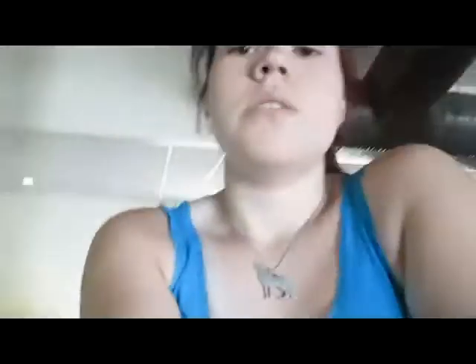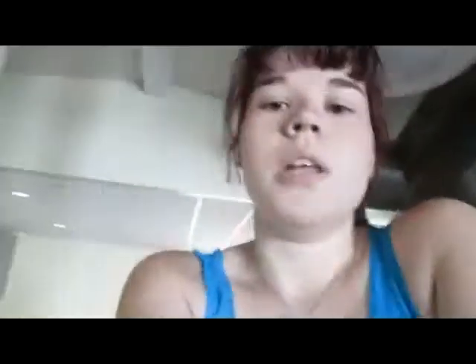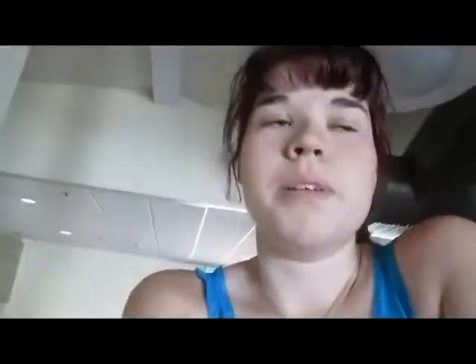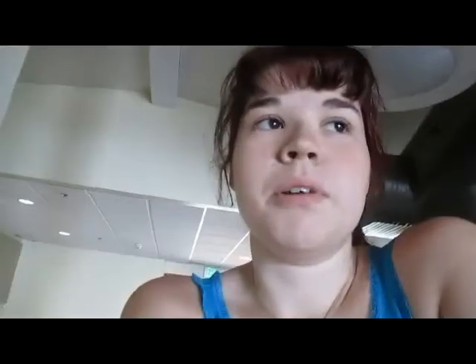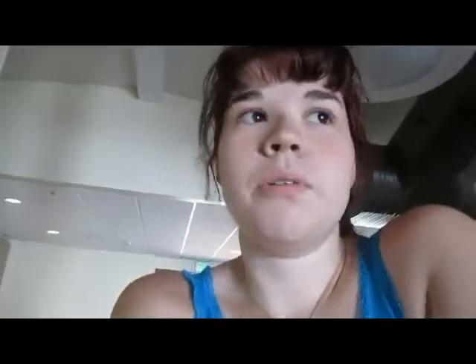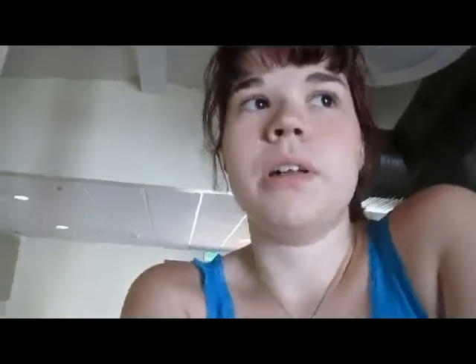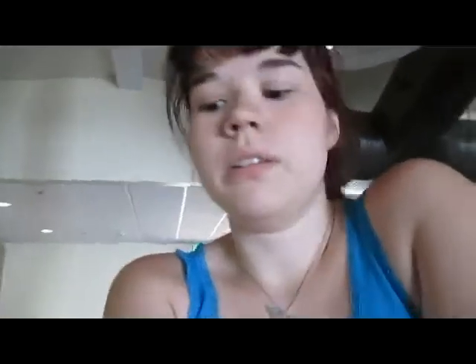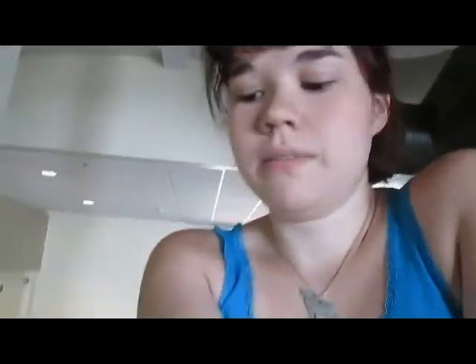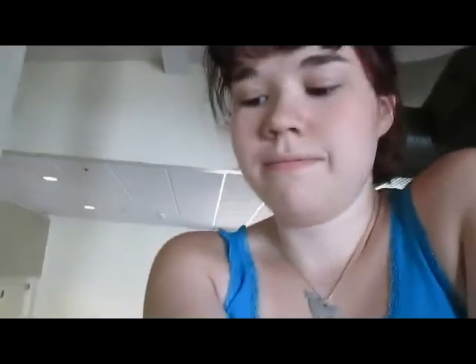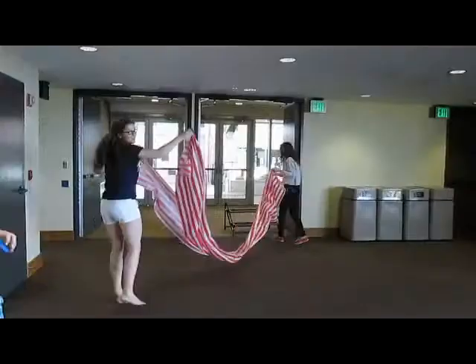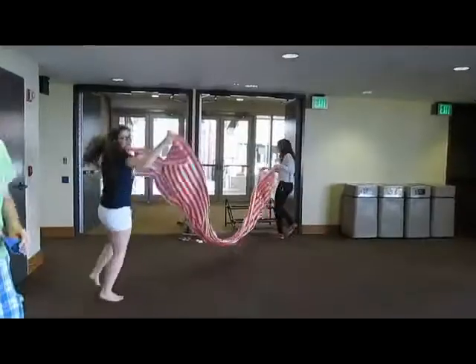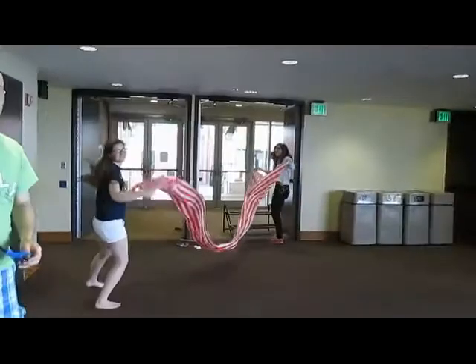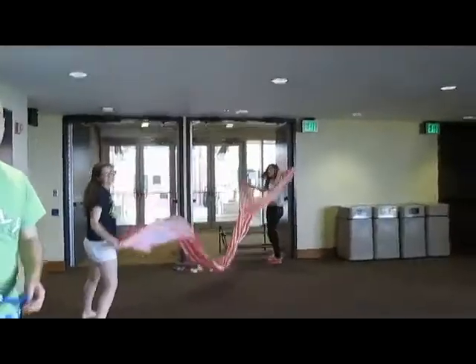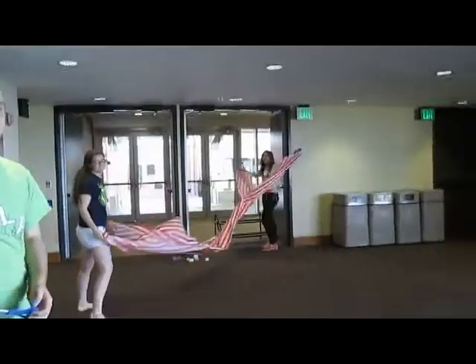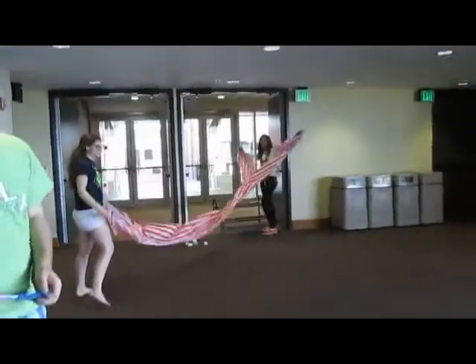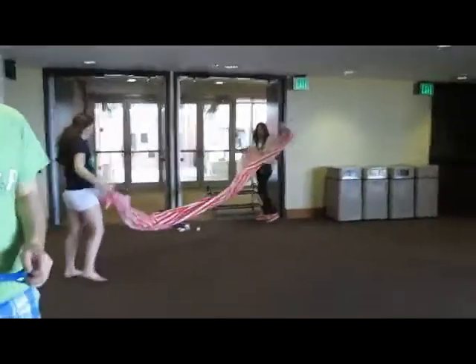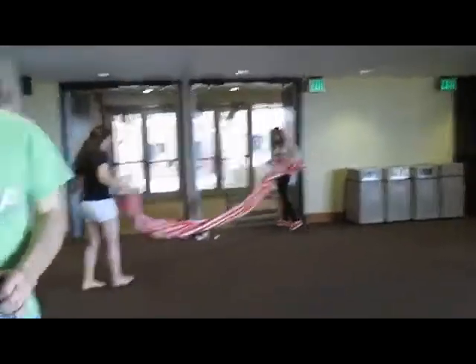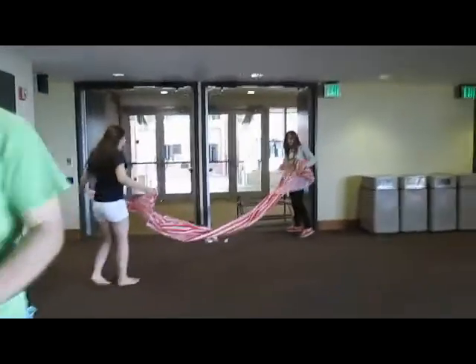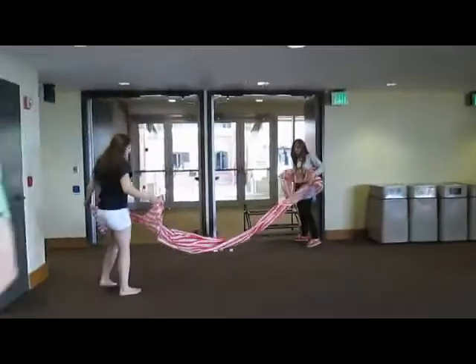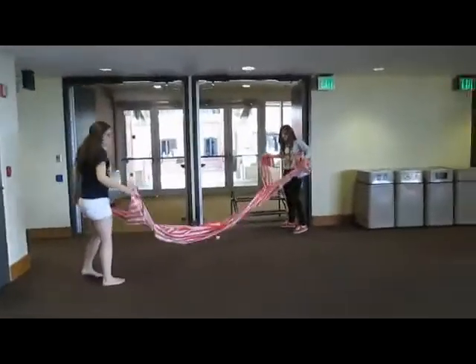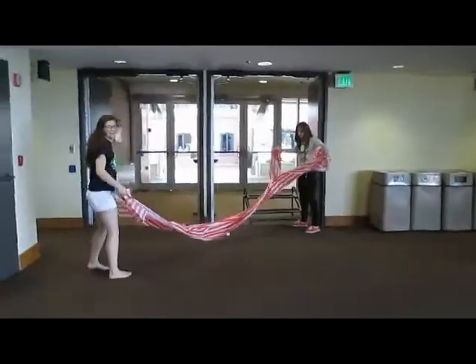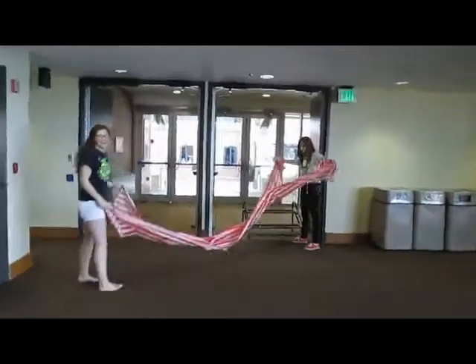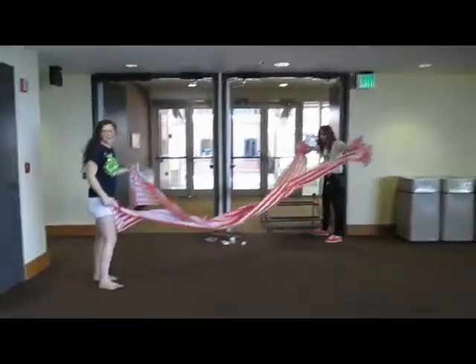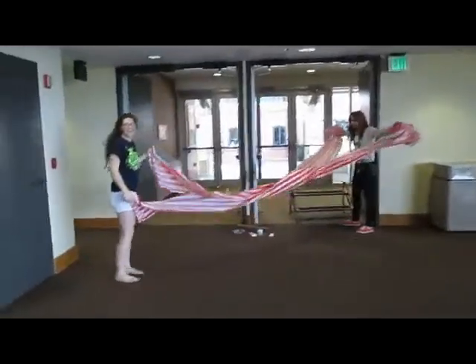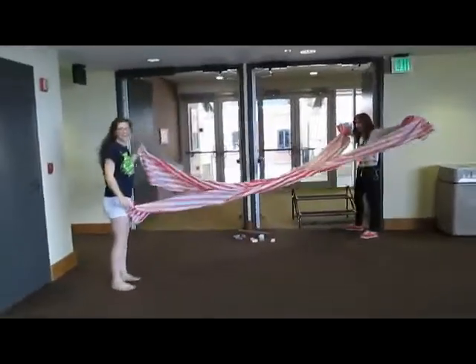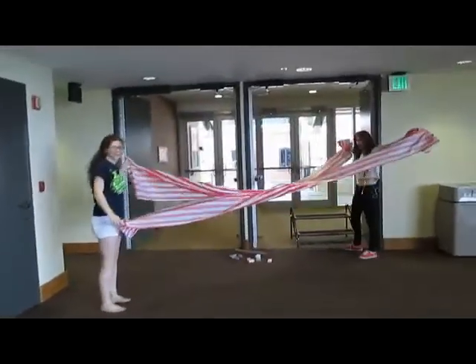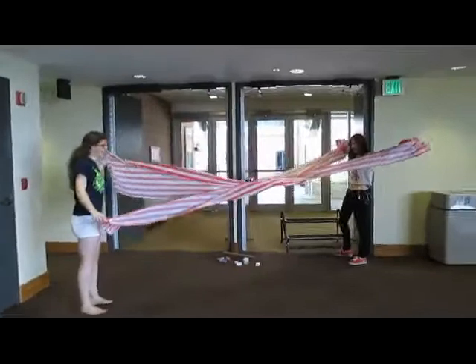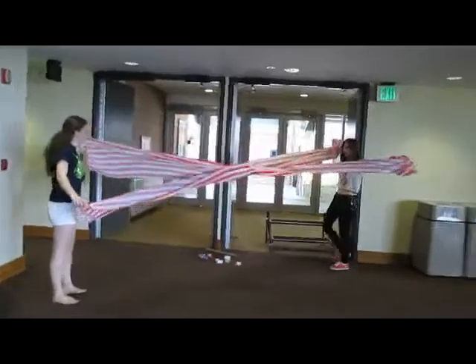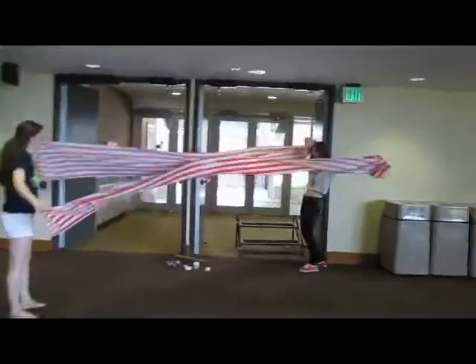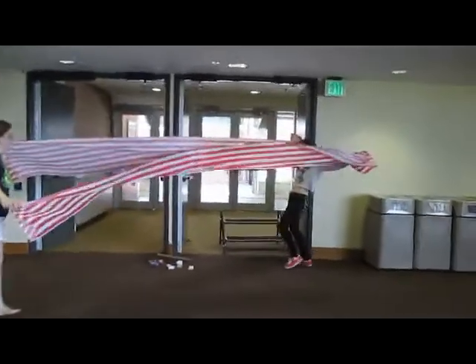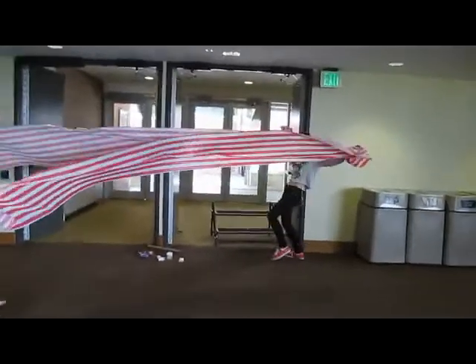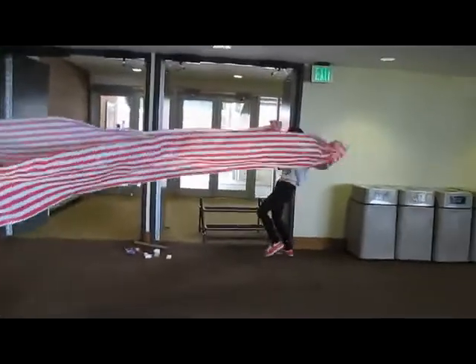Setup time going well. You guys are having too much fun with this. It's because it is fun.